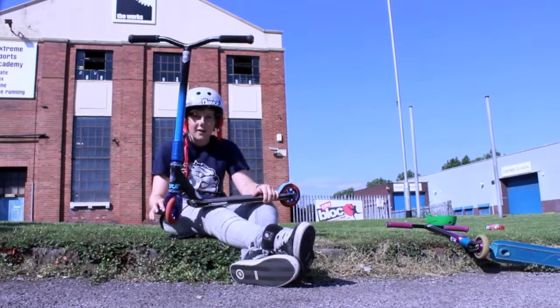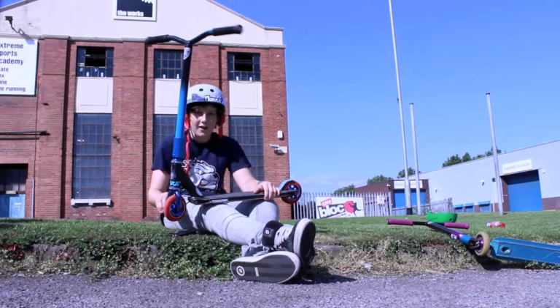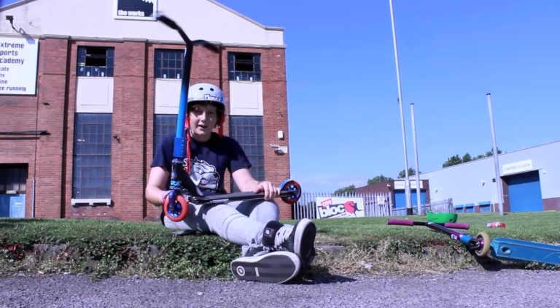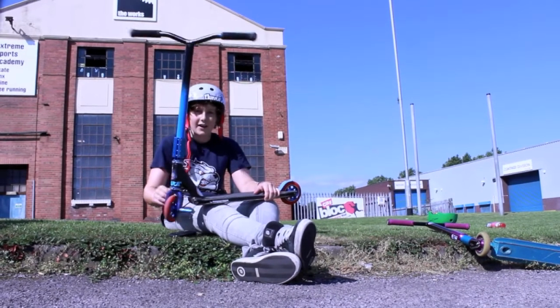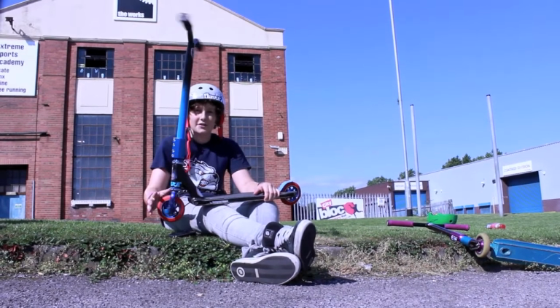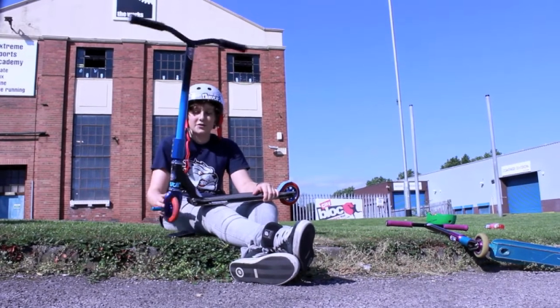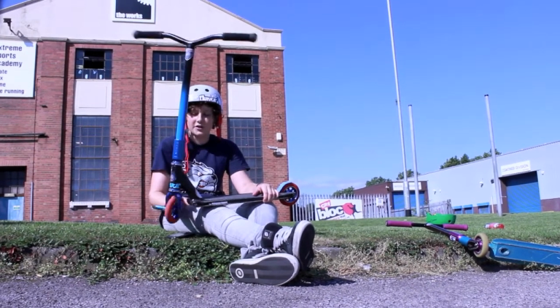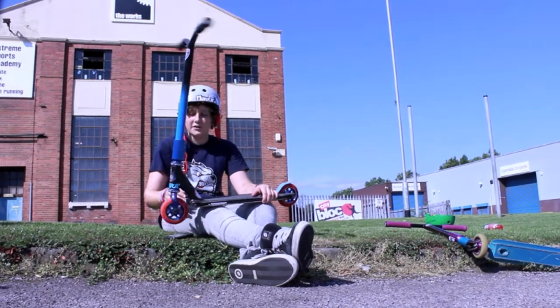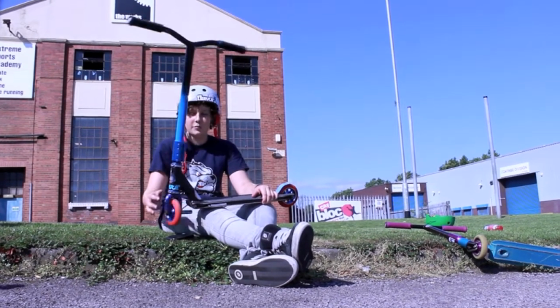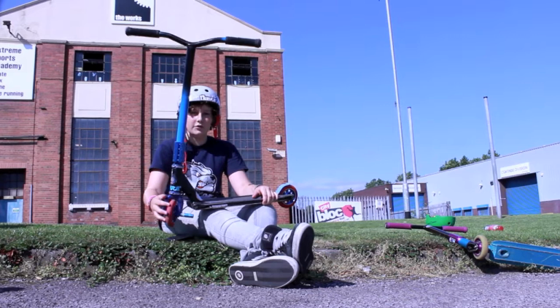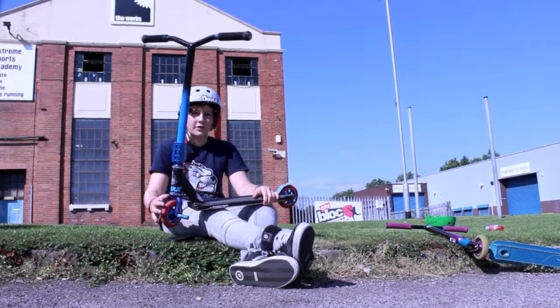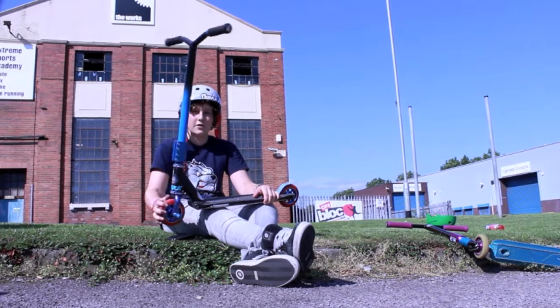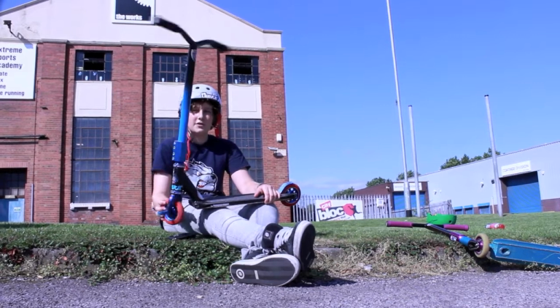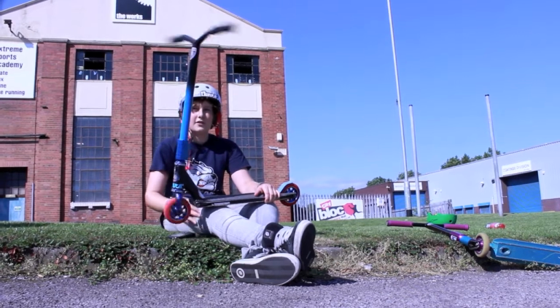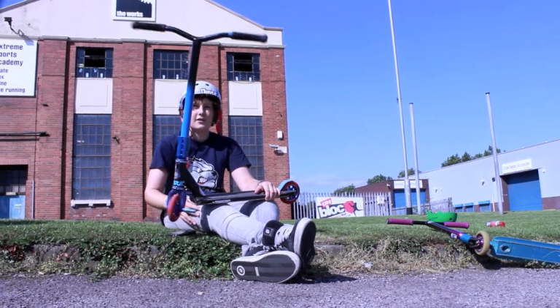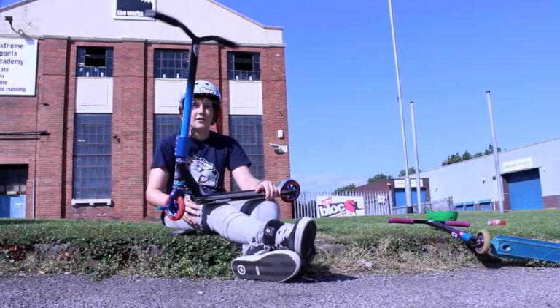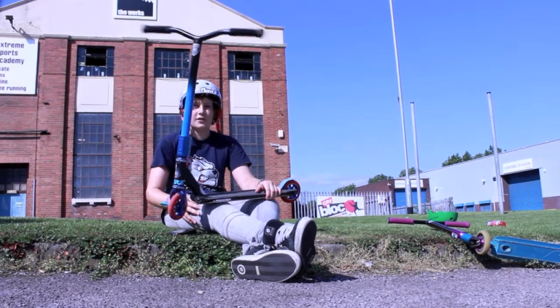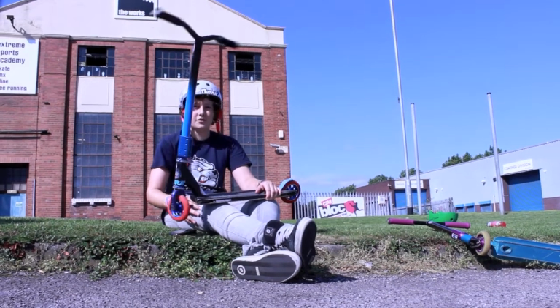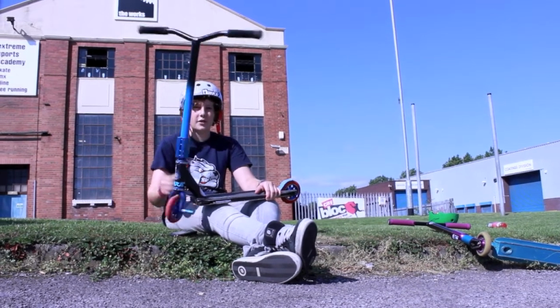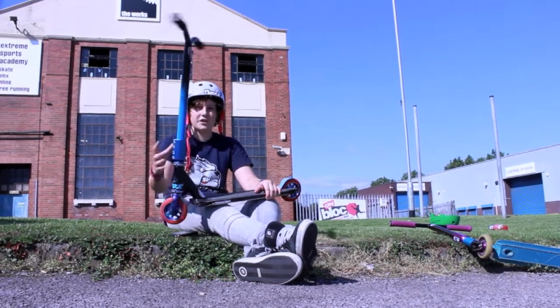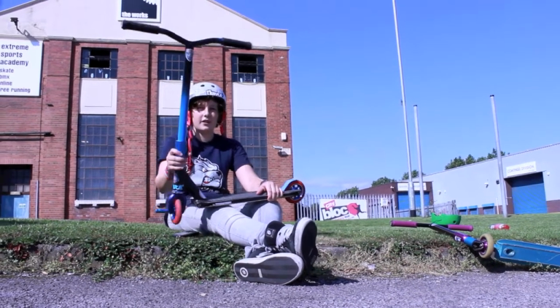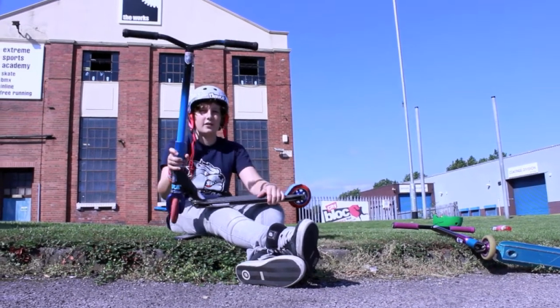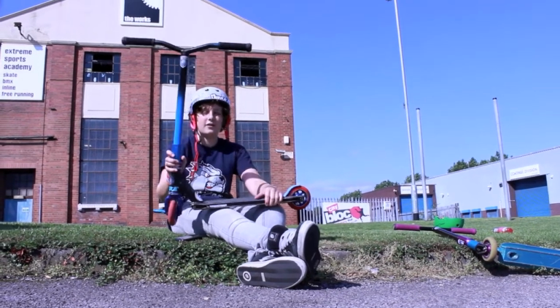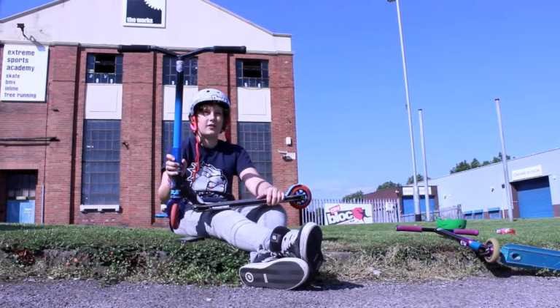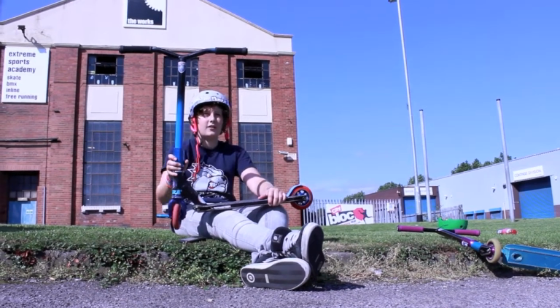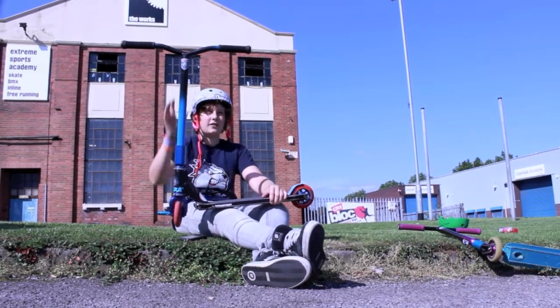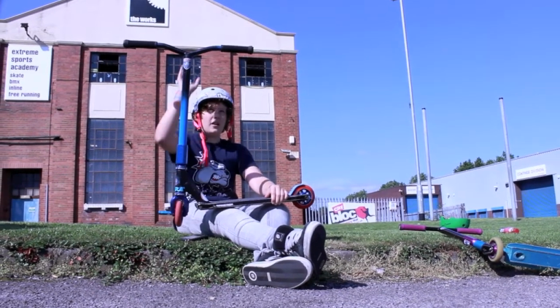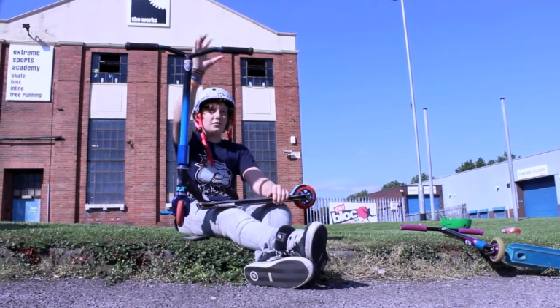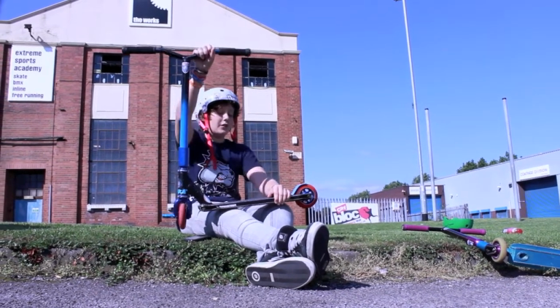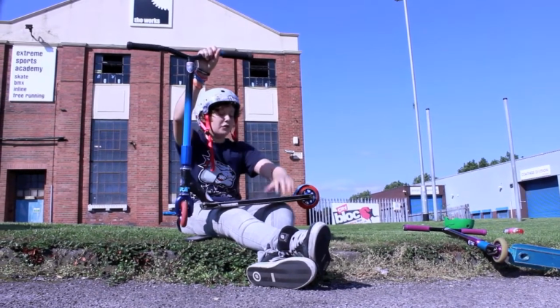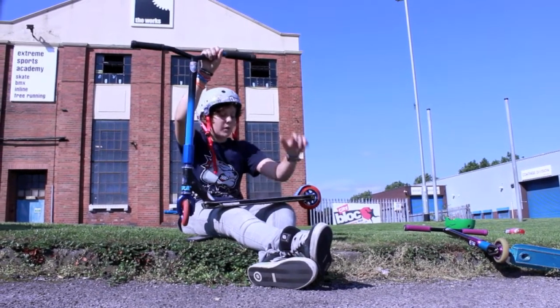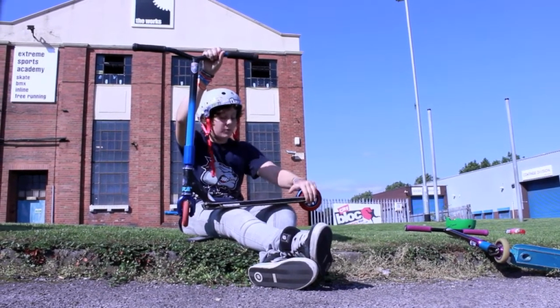Alright guys, Josh and NJ from Mutt Scooters. I'm going to do a scooter check — start from the top, go to the bottom.